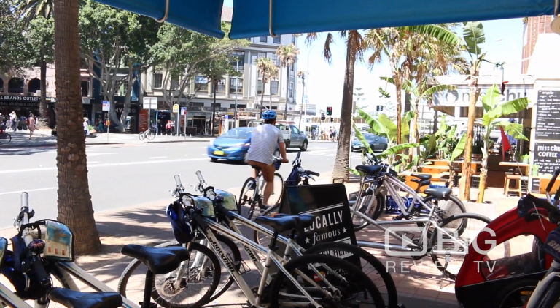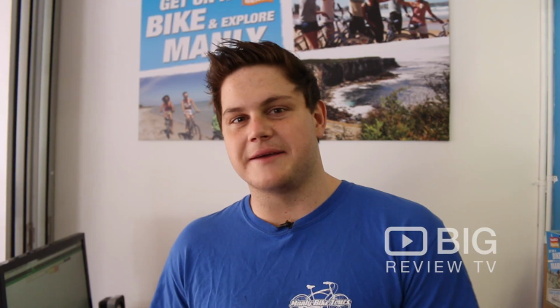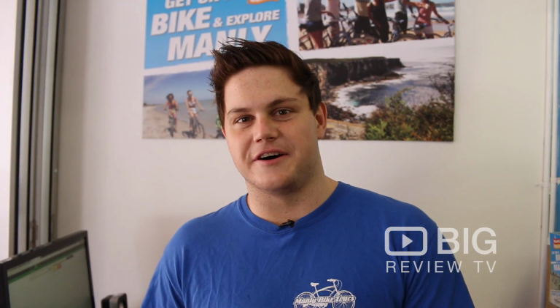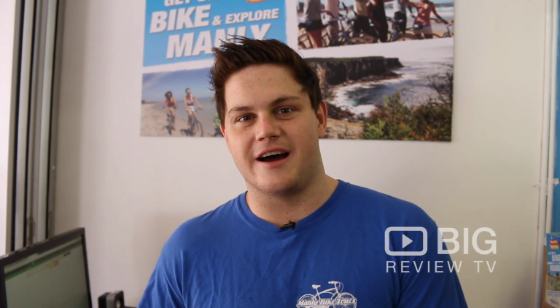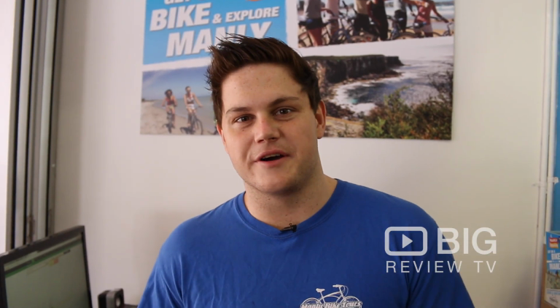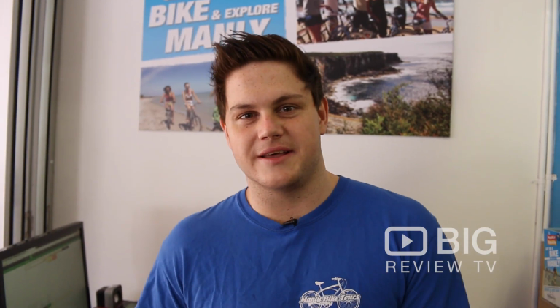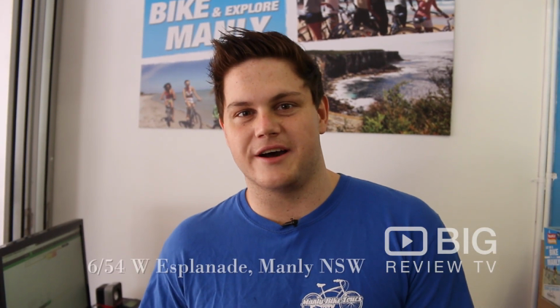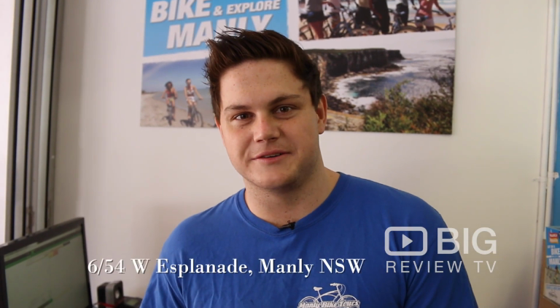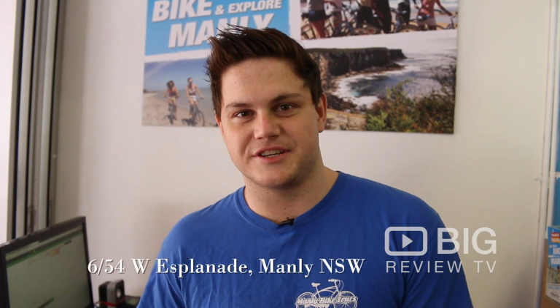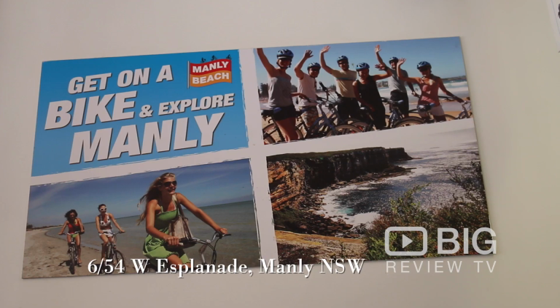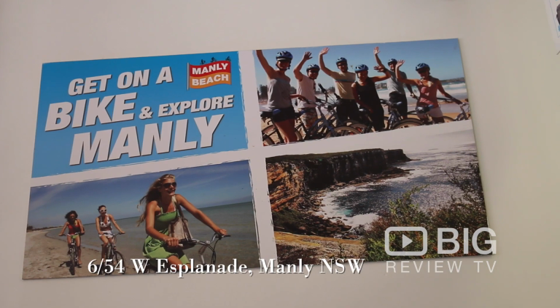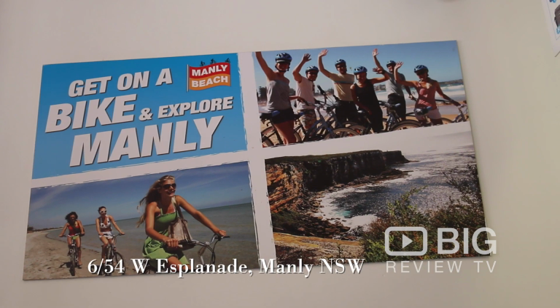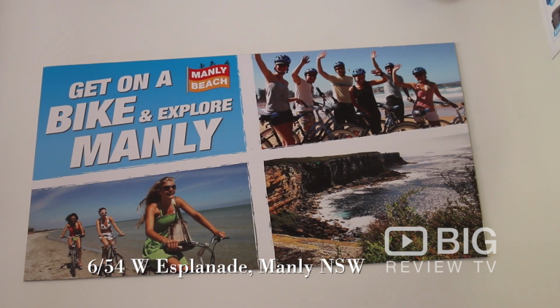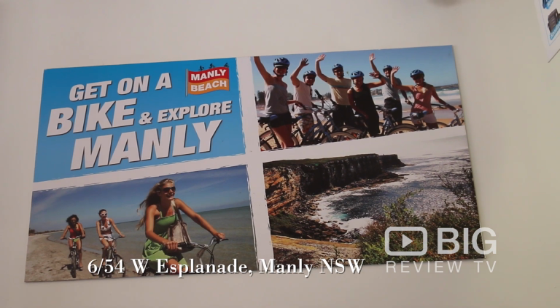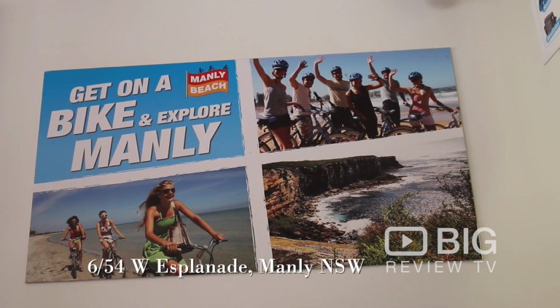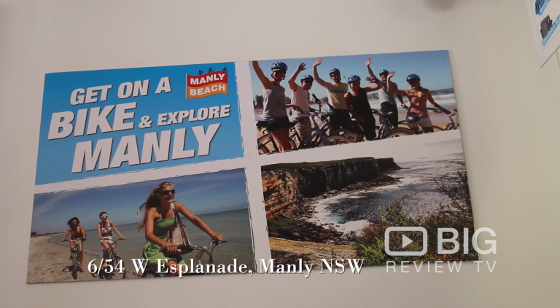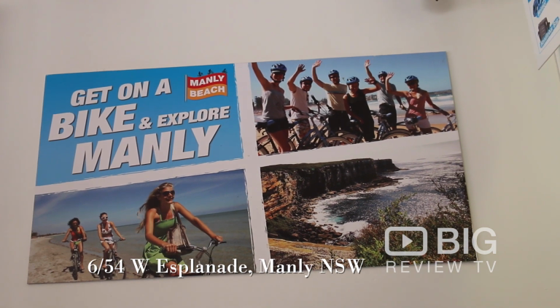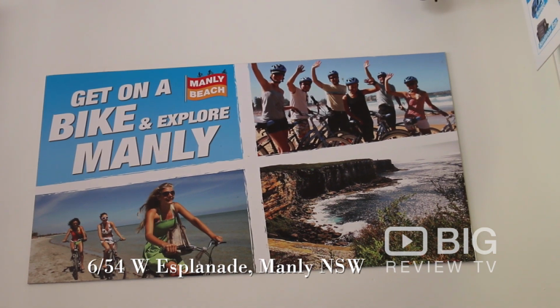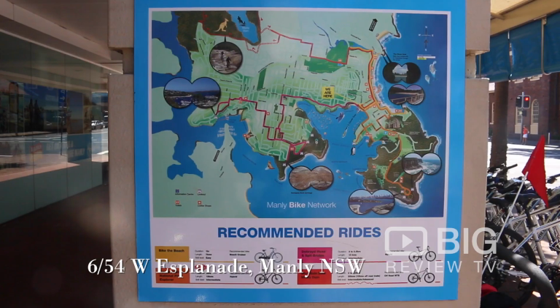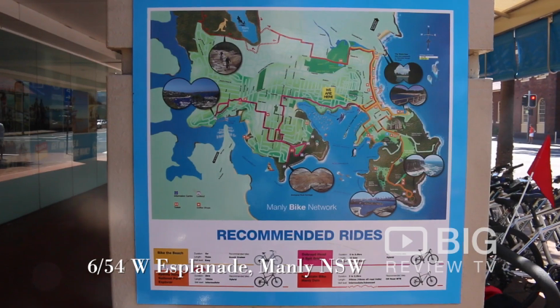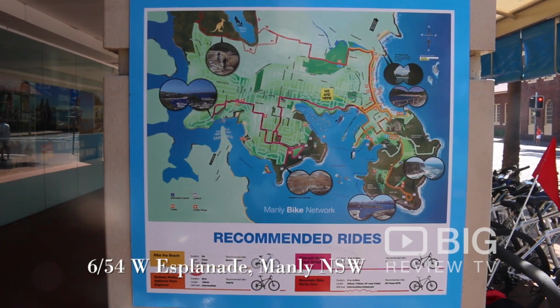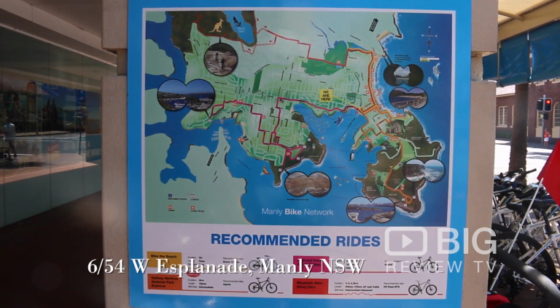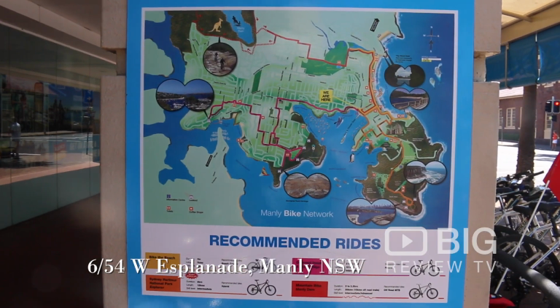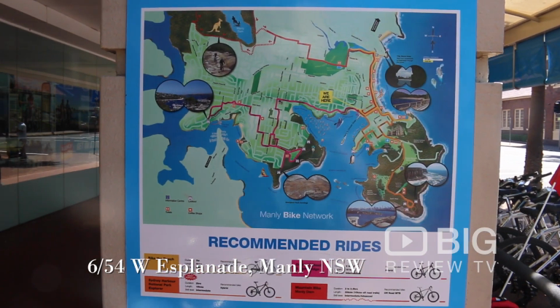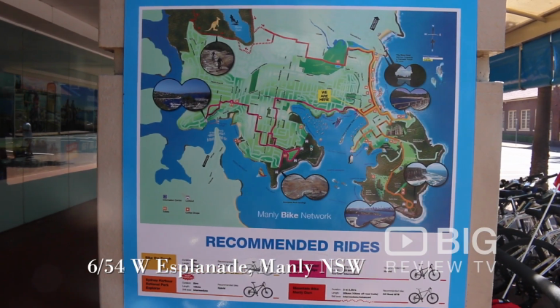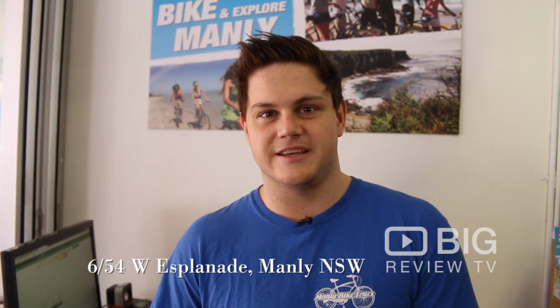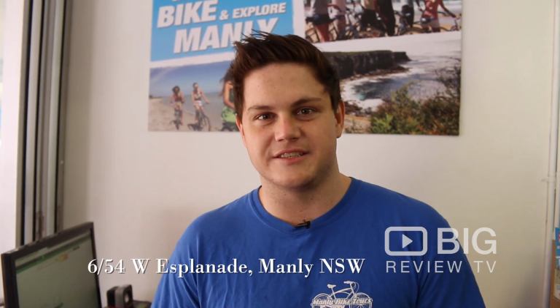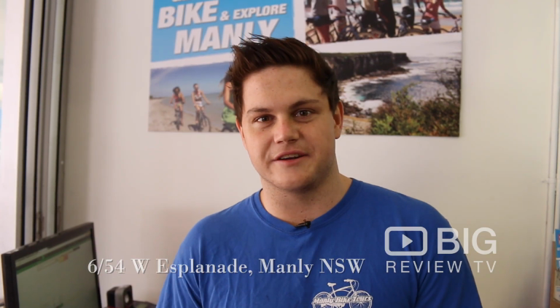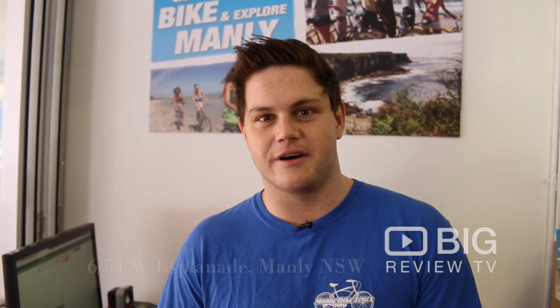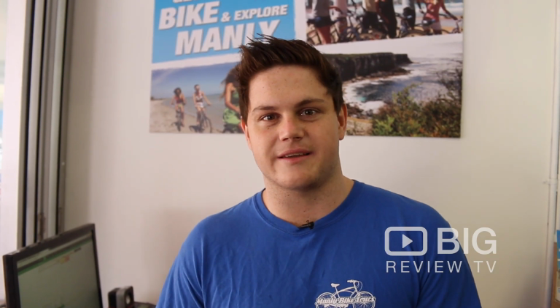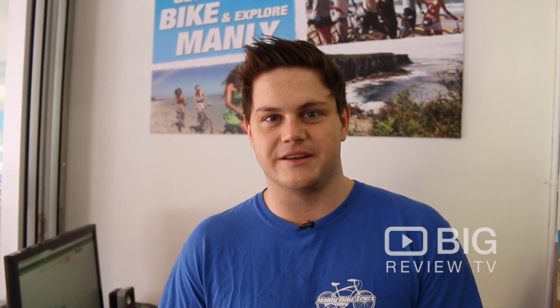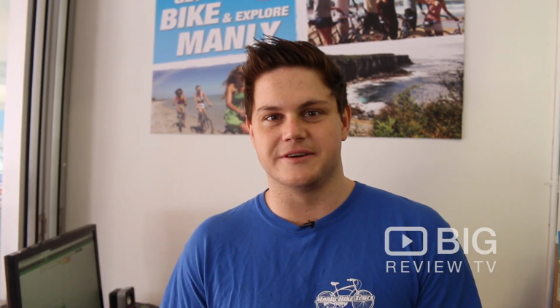My name is Connor. I work at Manly Bike Tours. You can find us at manlybiketours.com.au. The best way to explore Manly is to get on a bike and do it.